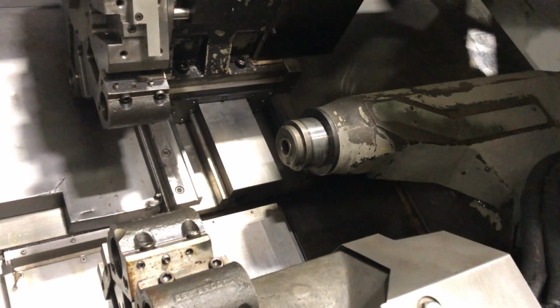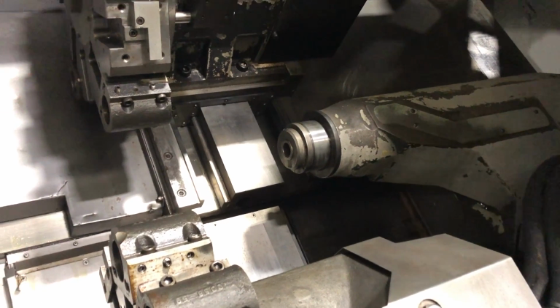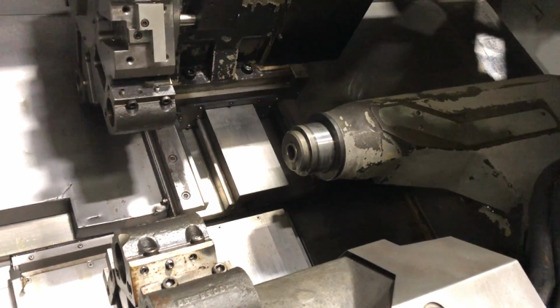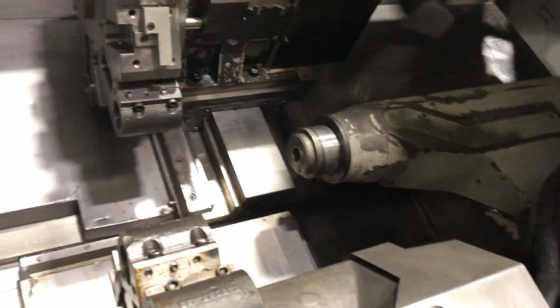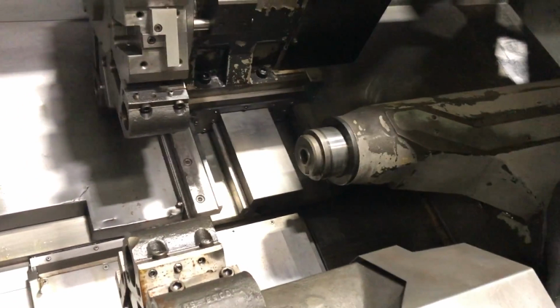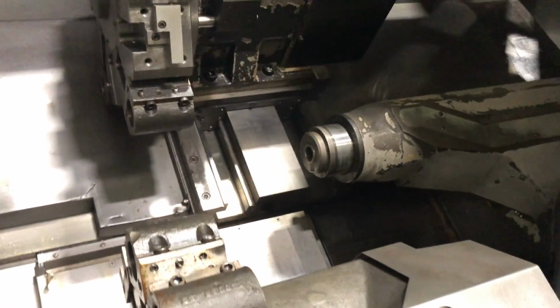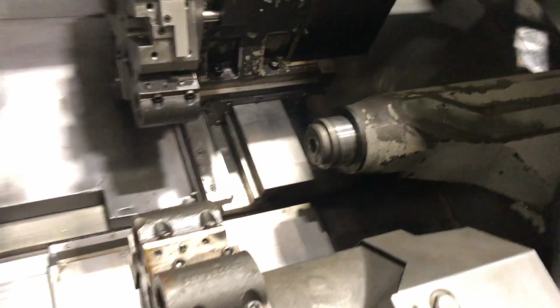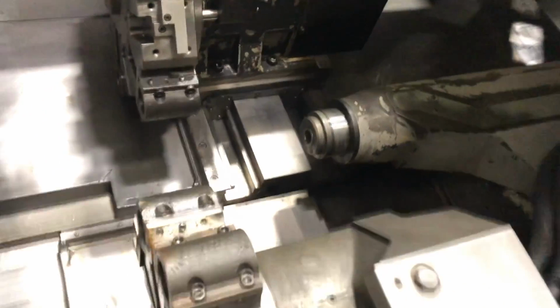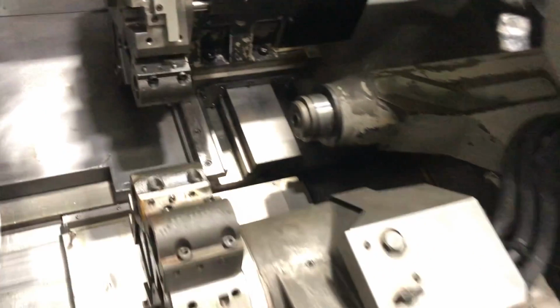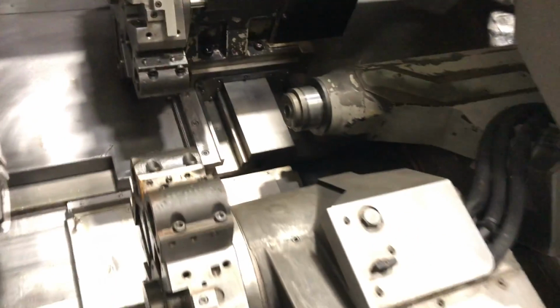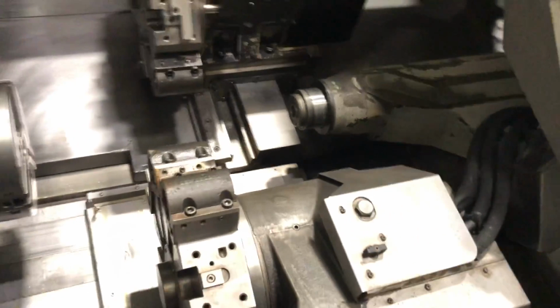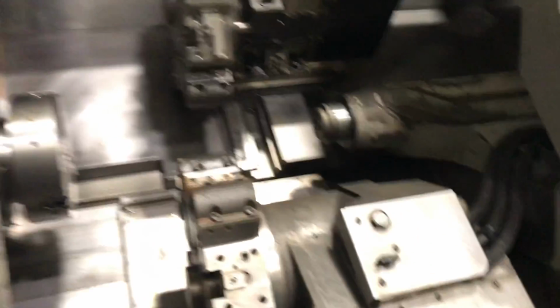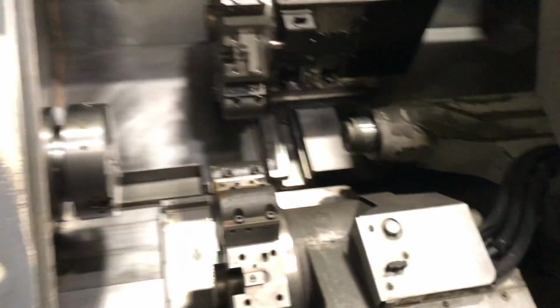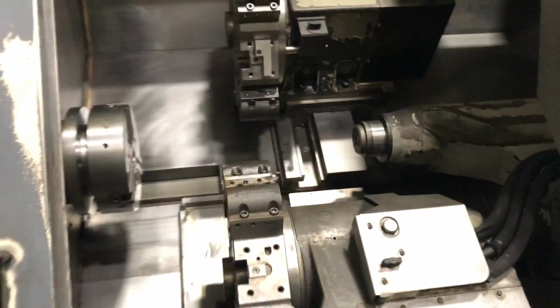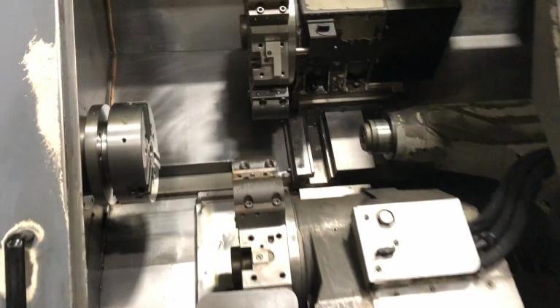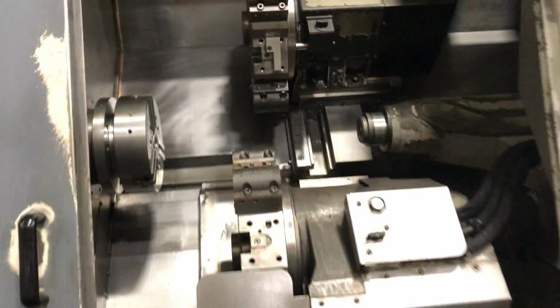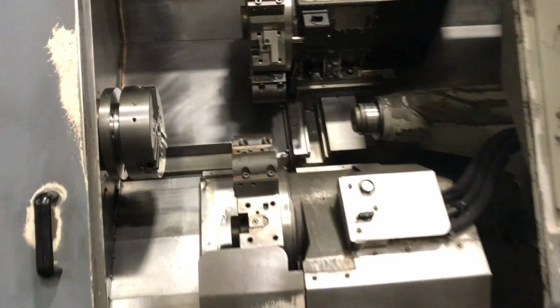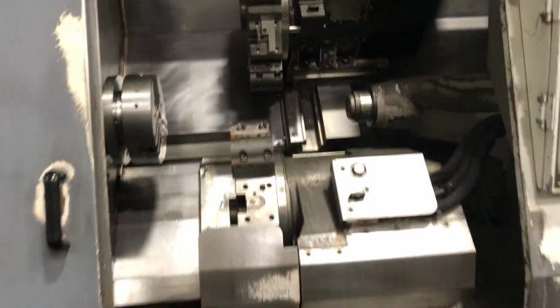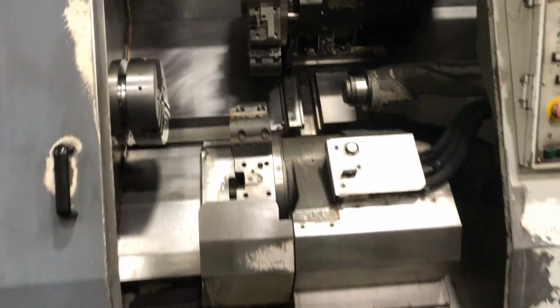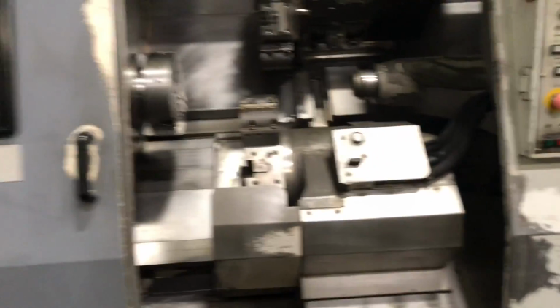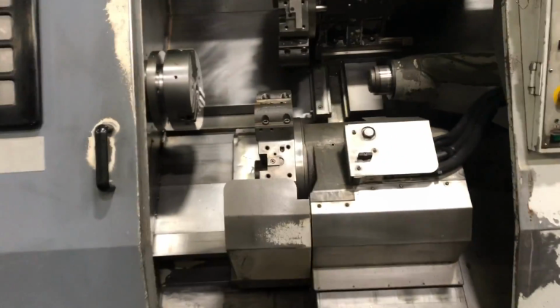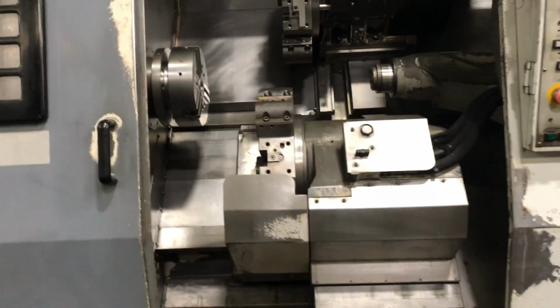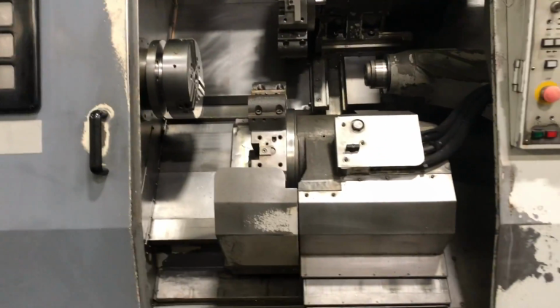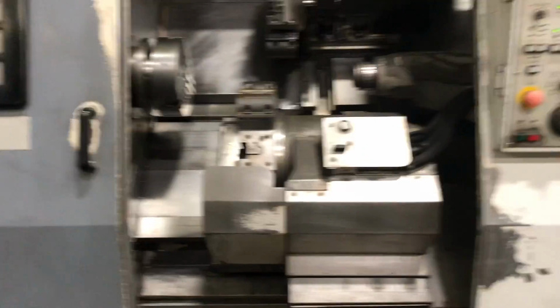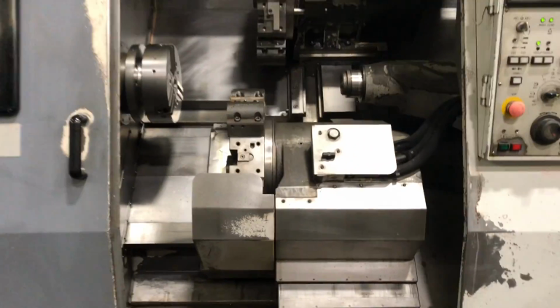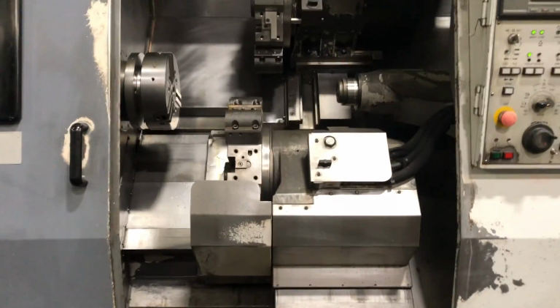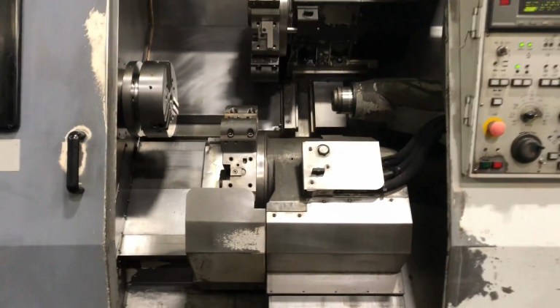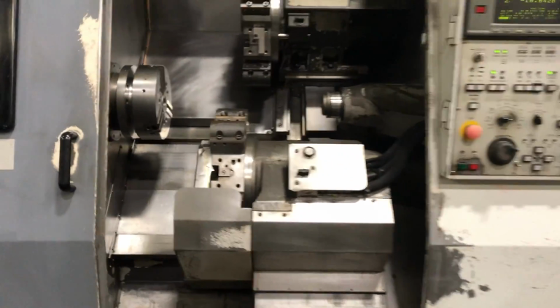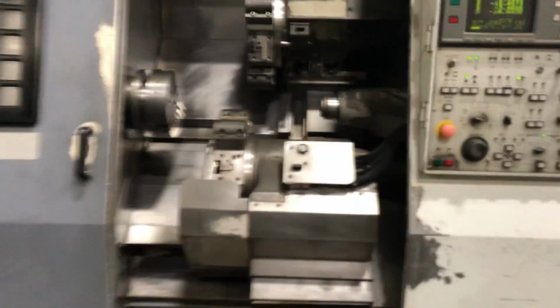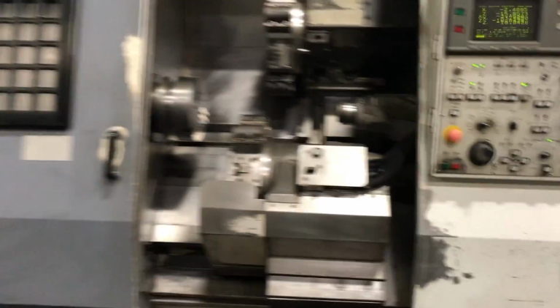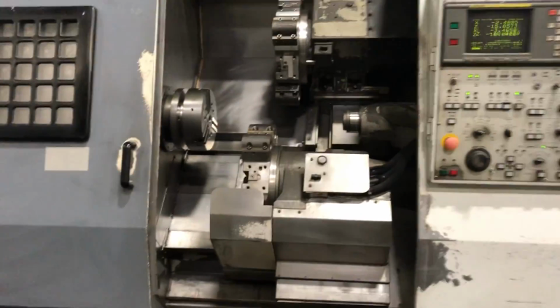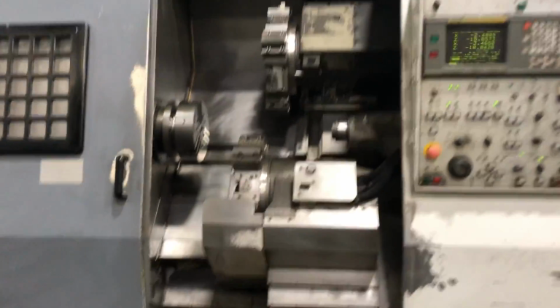All right, you can inspect this machine in our Harrison, New Jersey warehouse. Thanks very much.